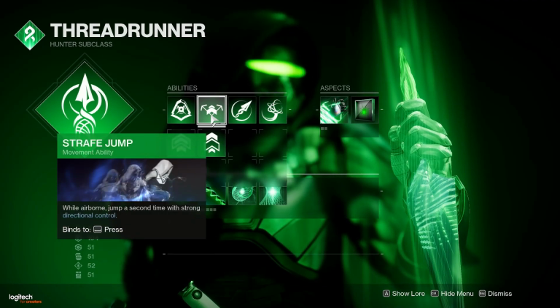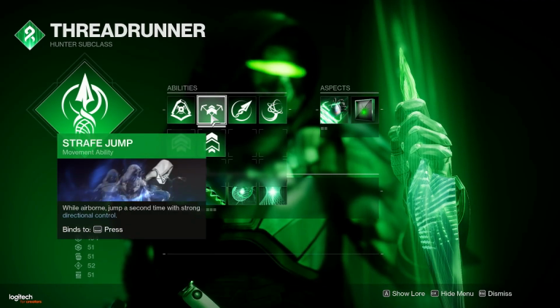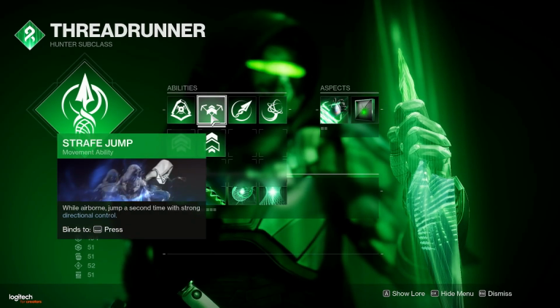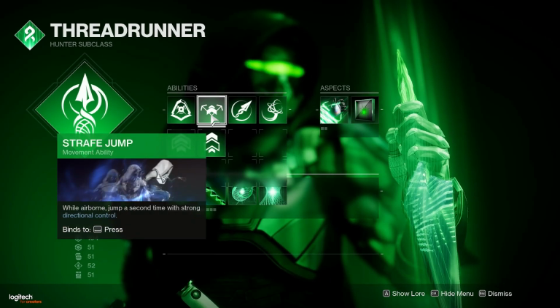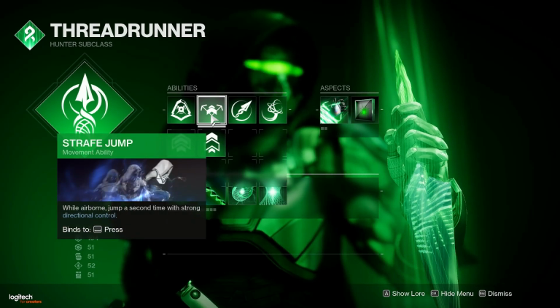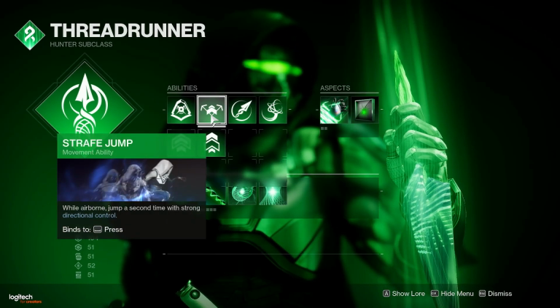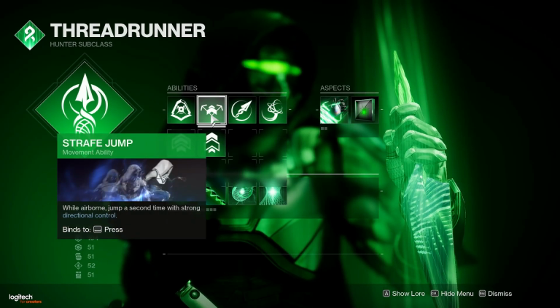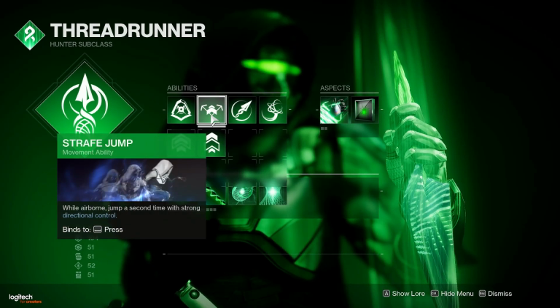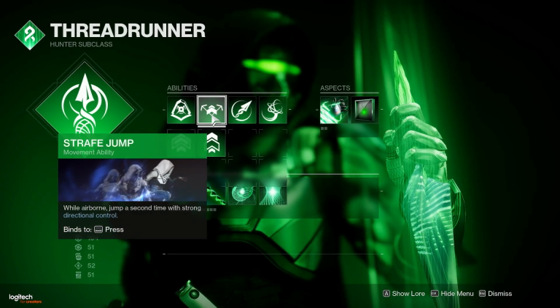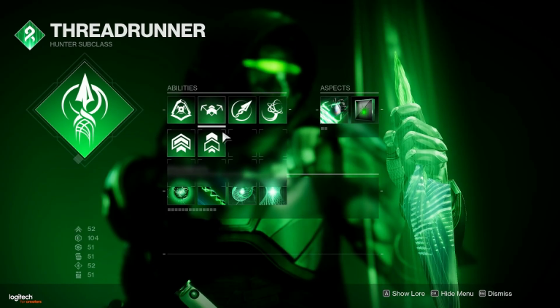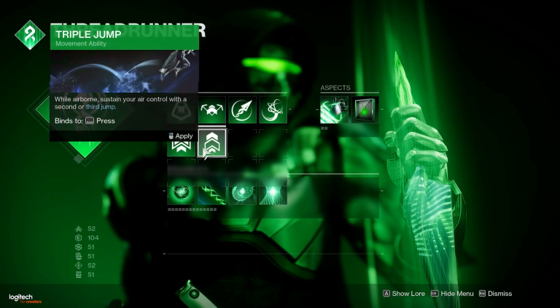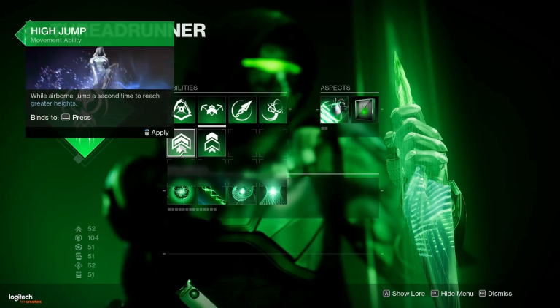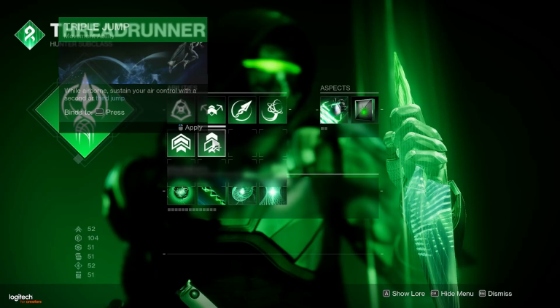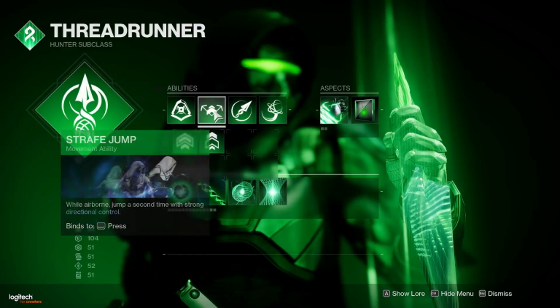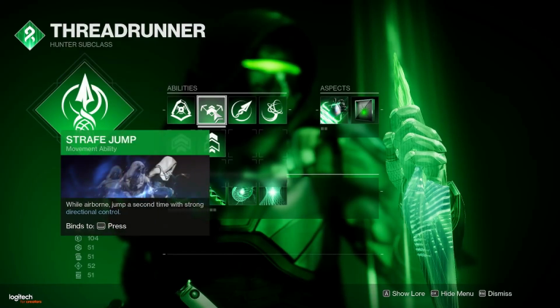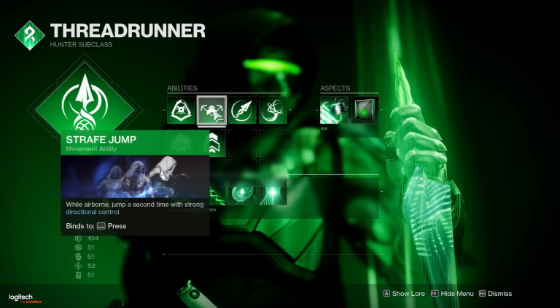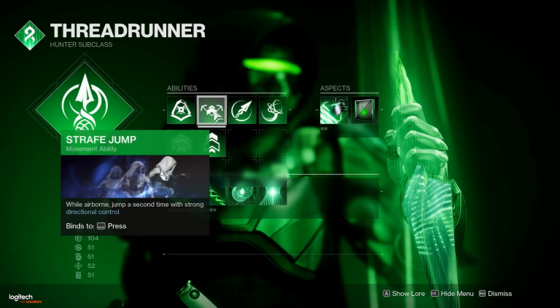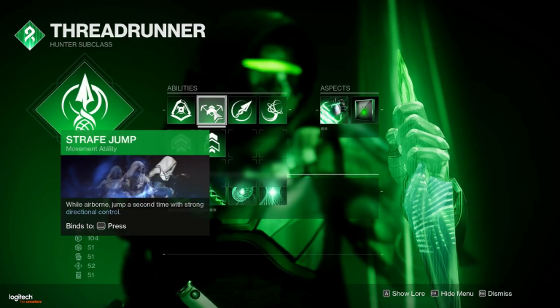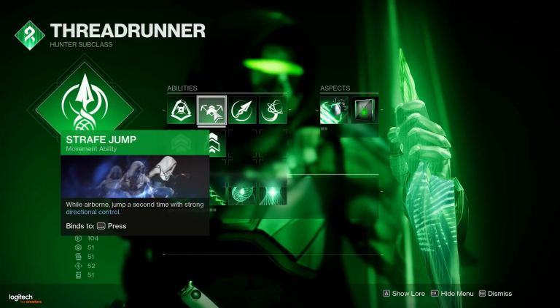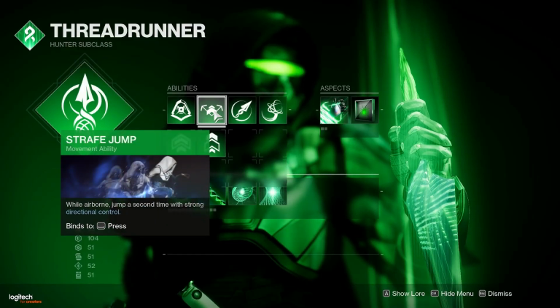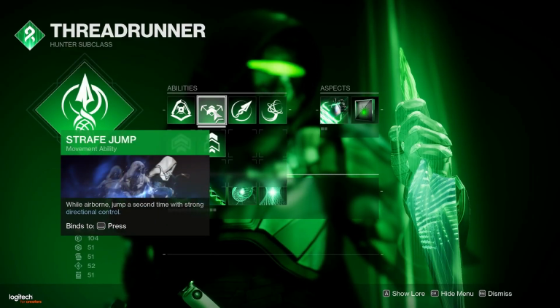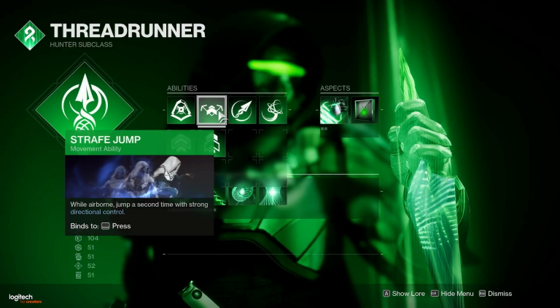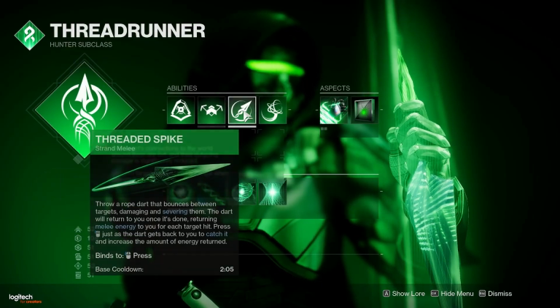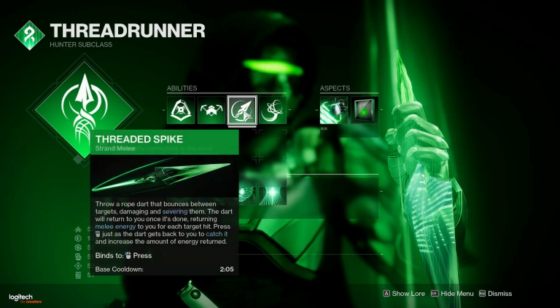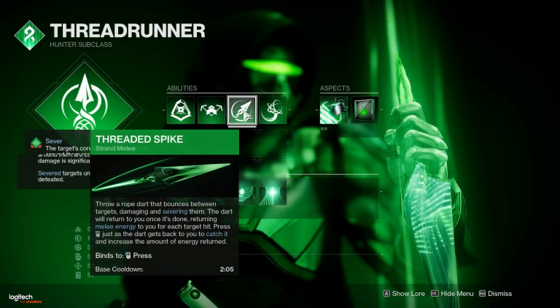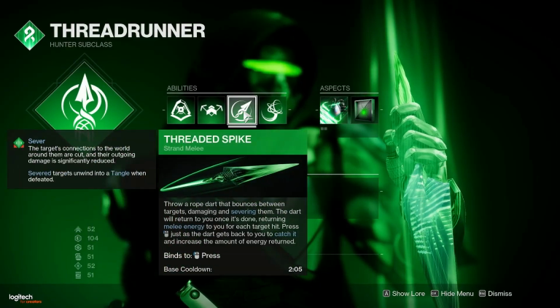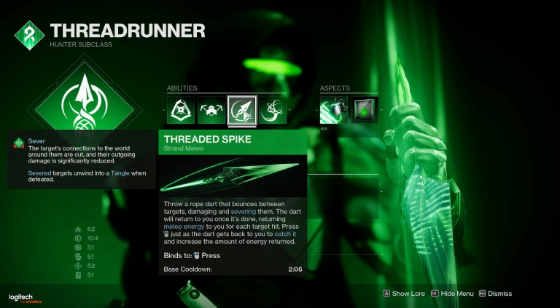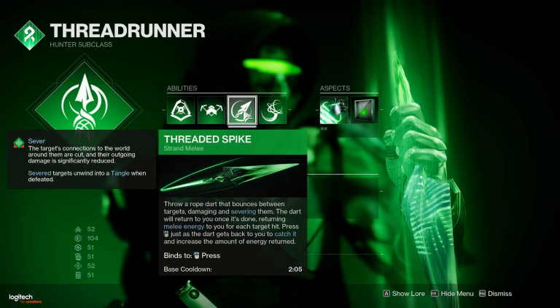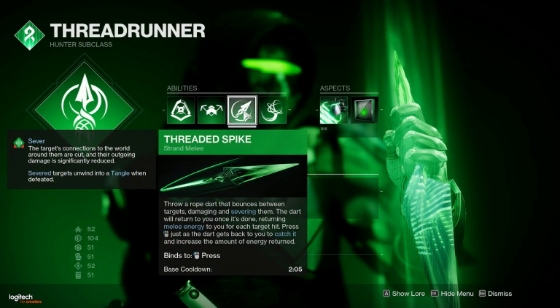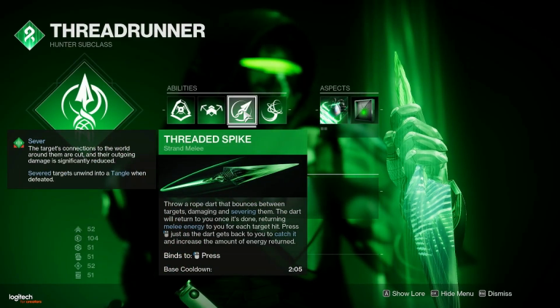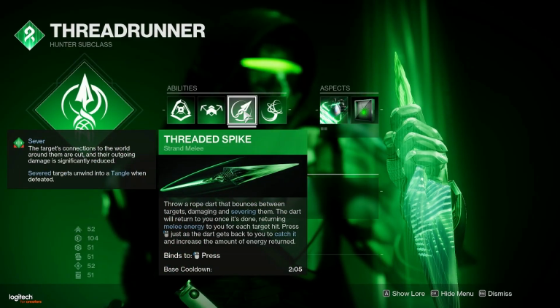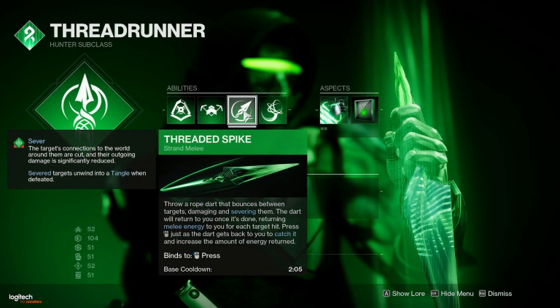For the jump, you can use Strafe Jump, Triple Jump — any of these, personal preference. We're using Threaded Spike, of course.